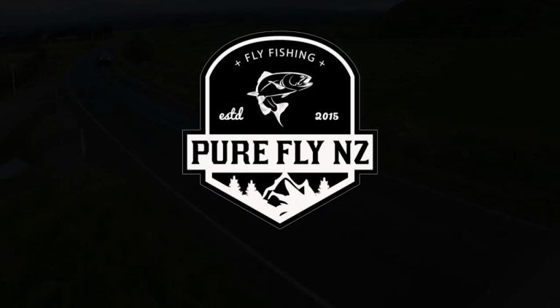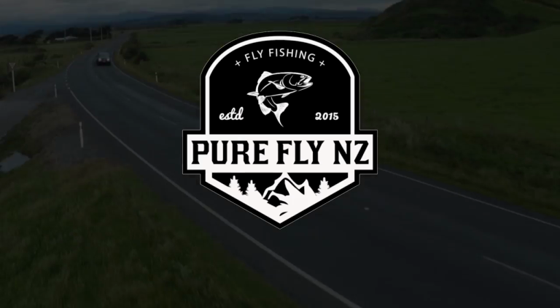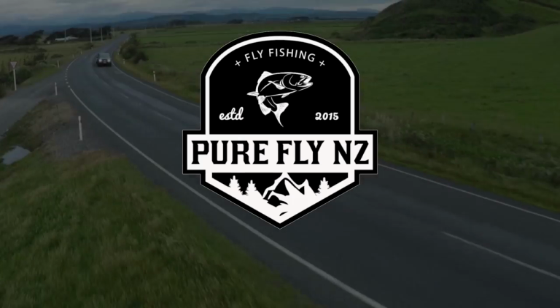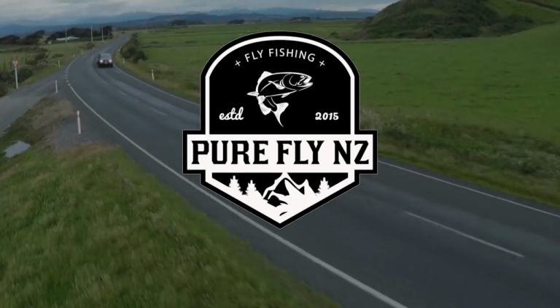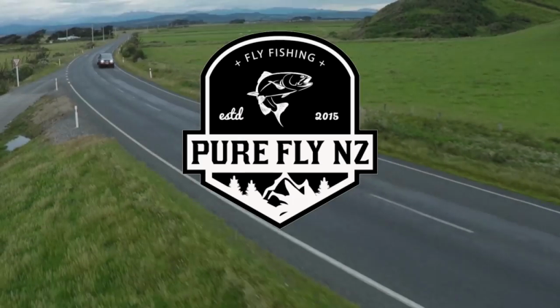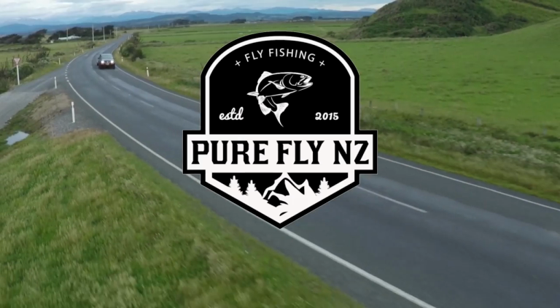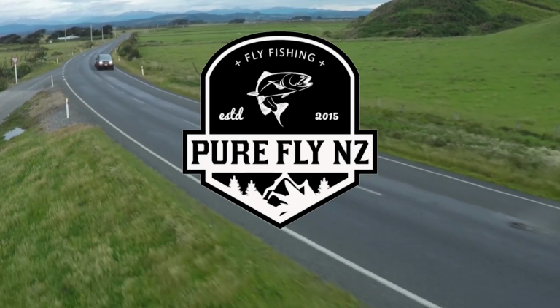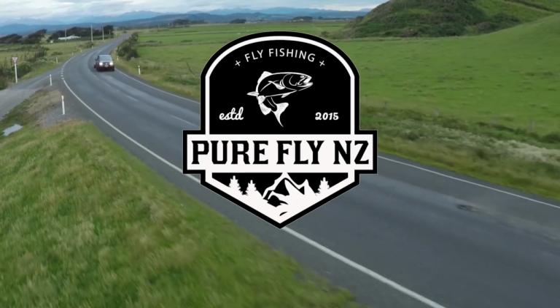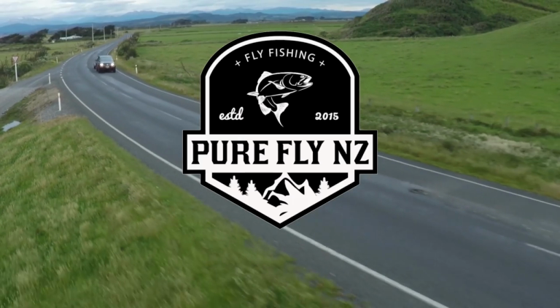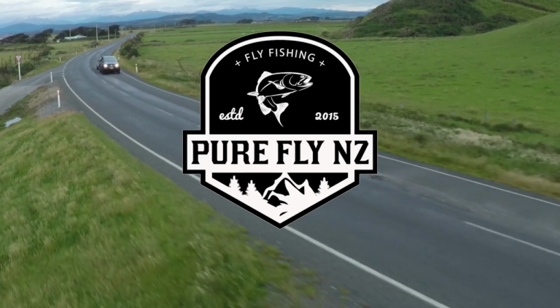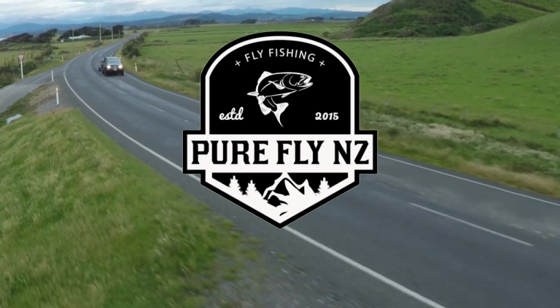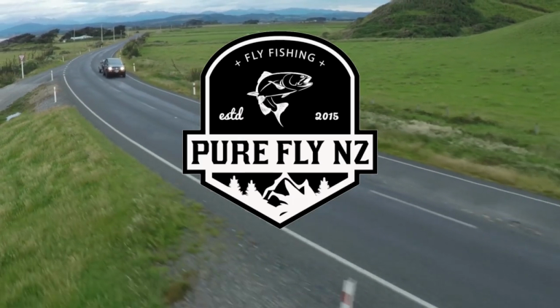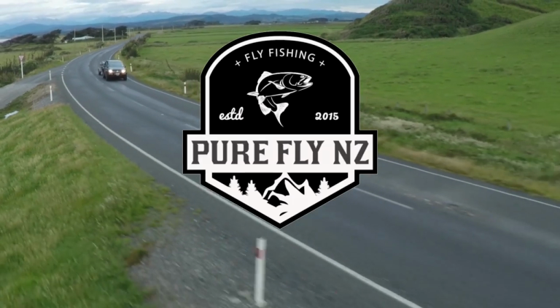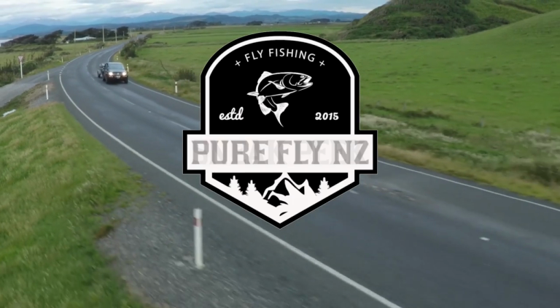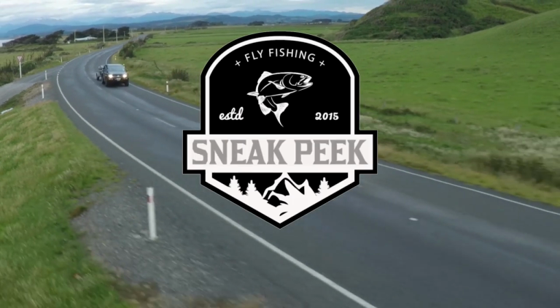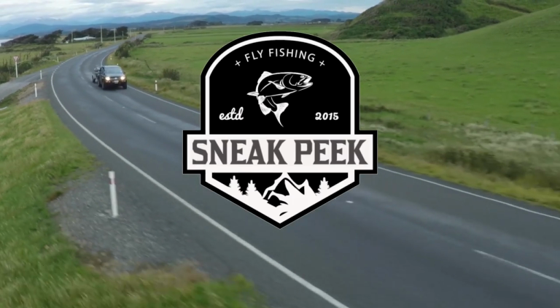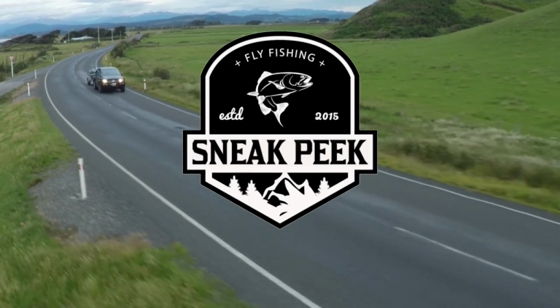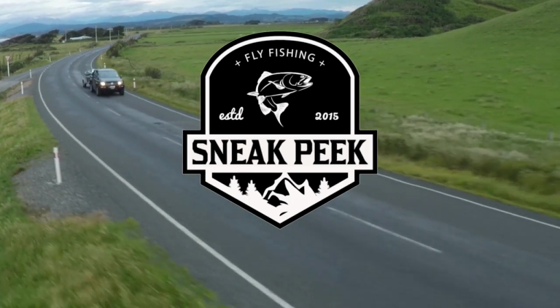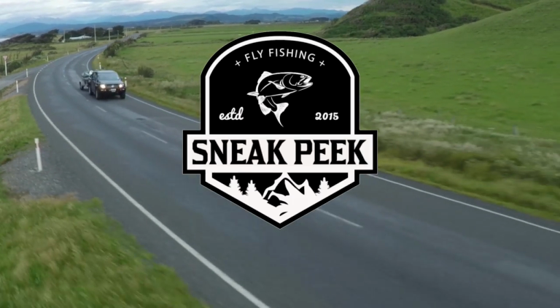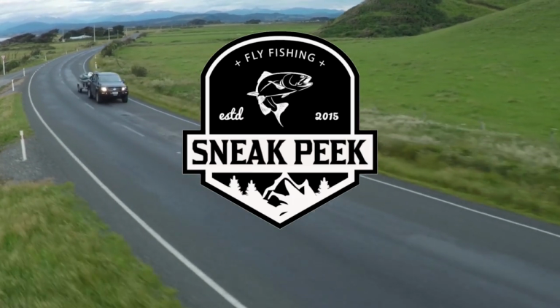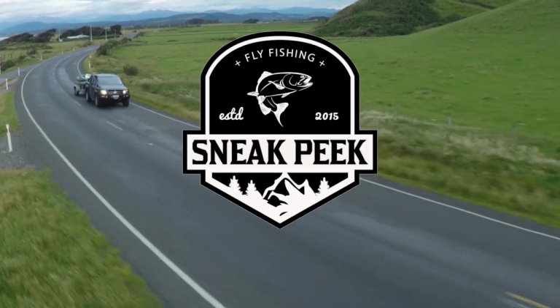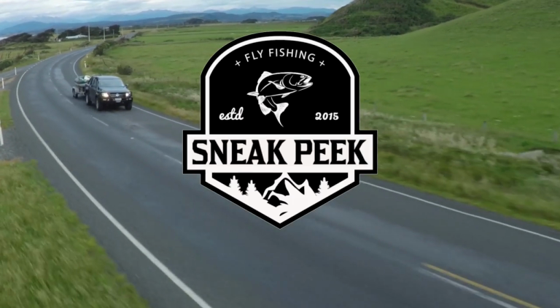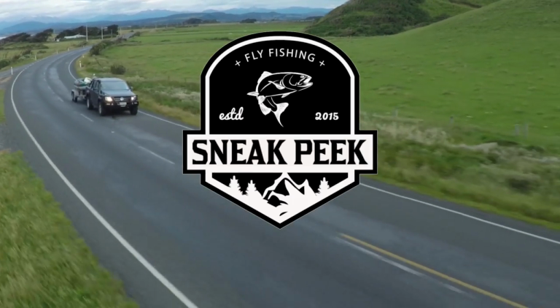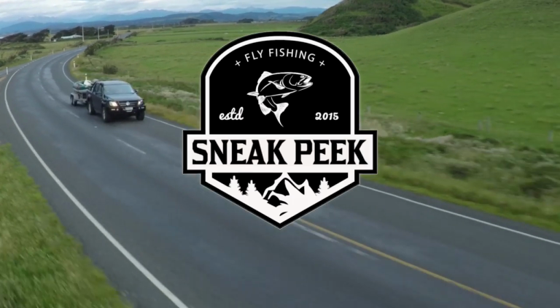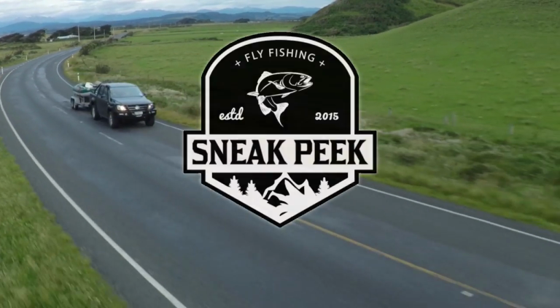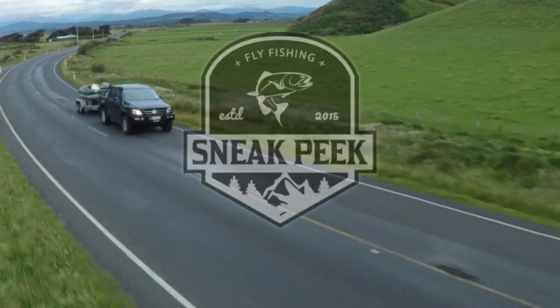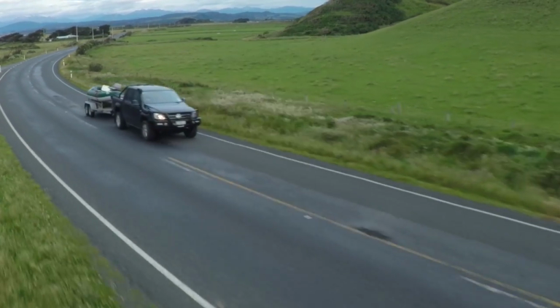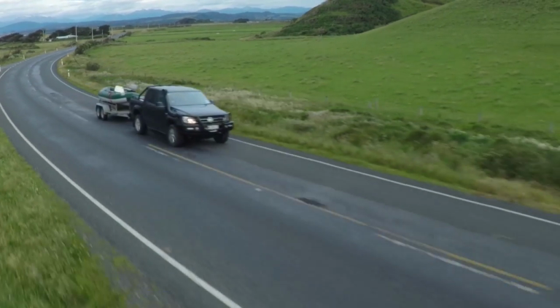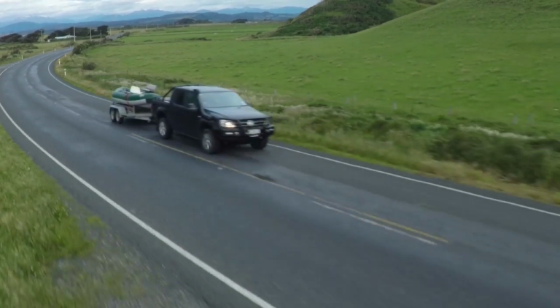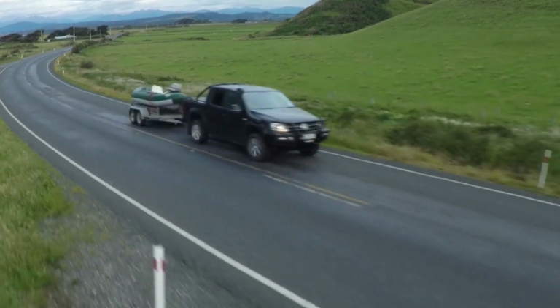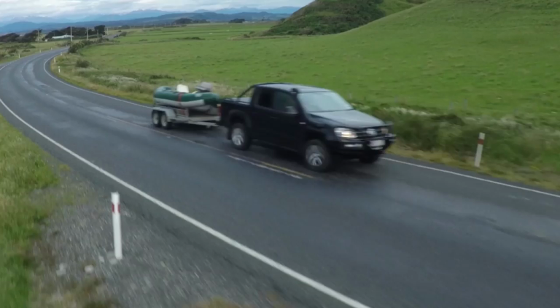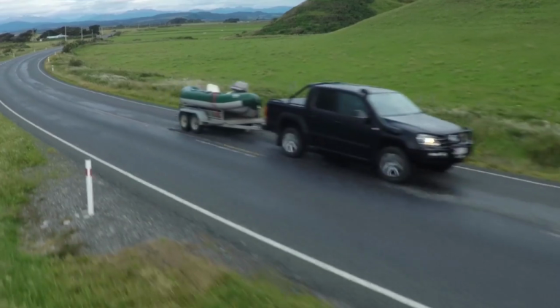This week on Purefly NZ we're on a road trip through Southland to the remote southern coast at the very bottom of New Zealand.